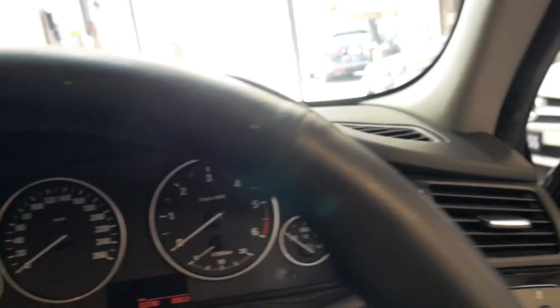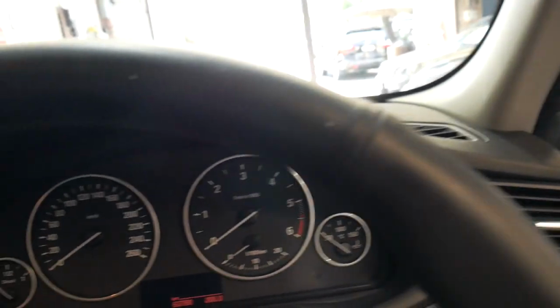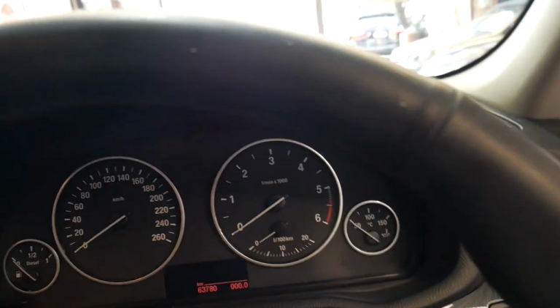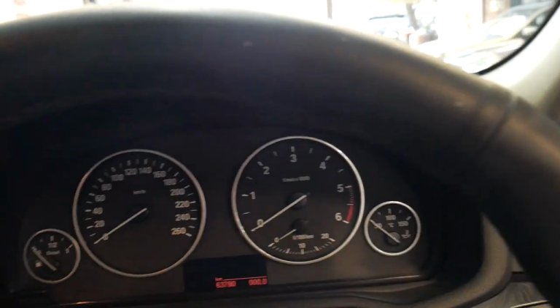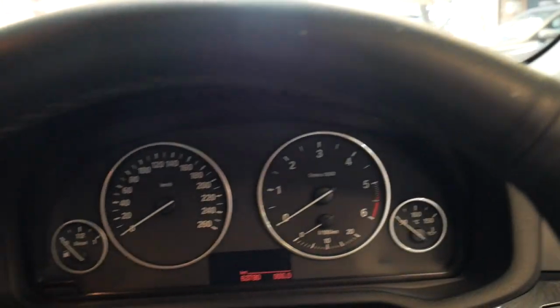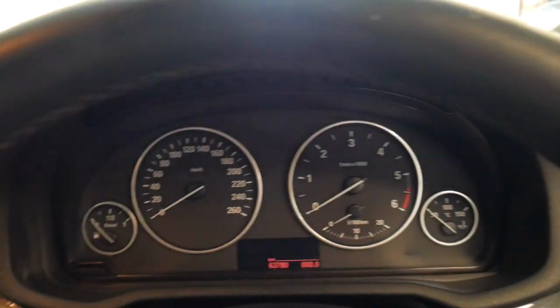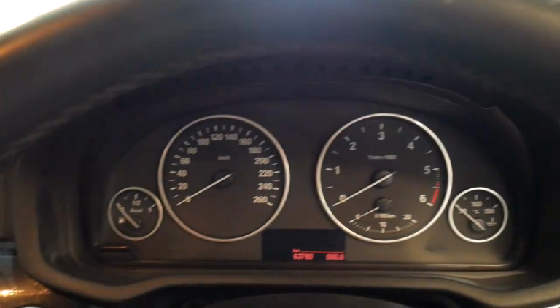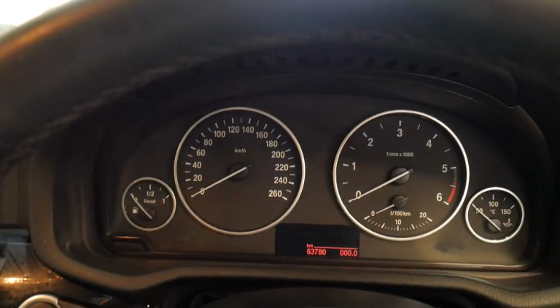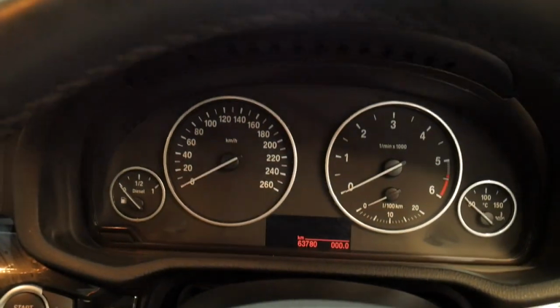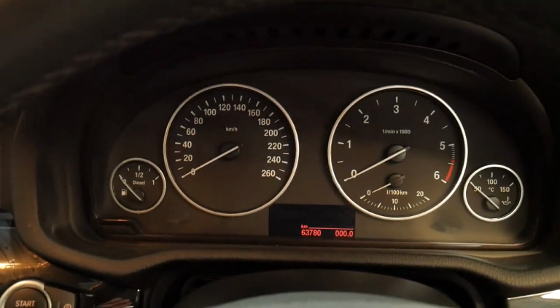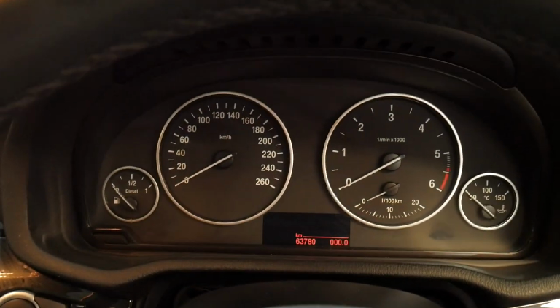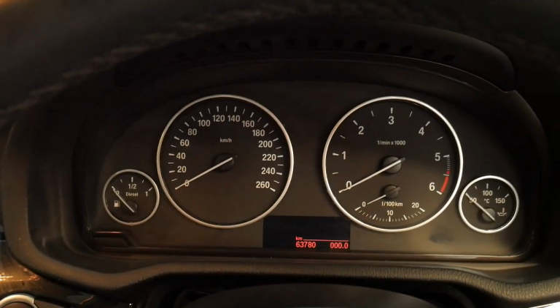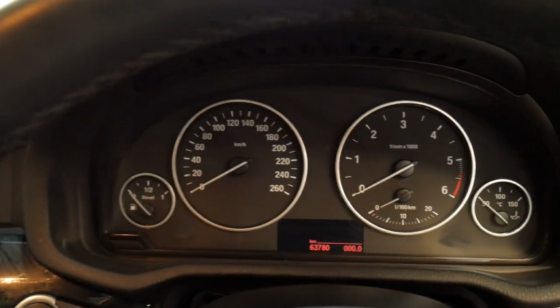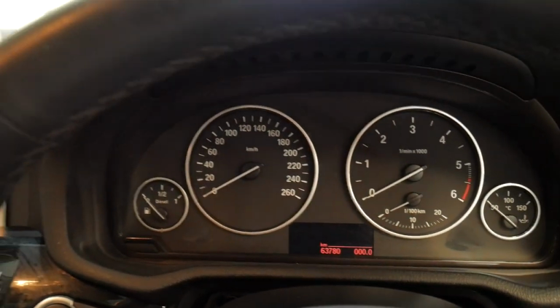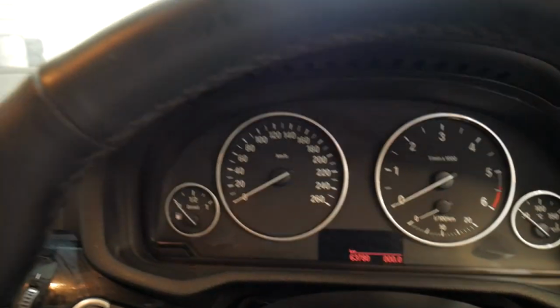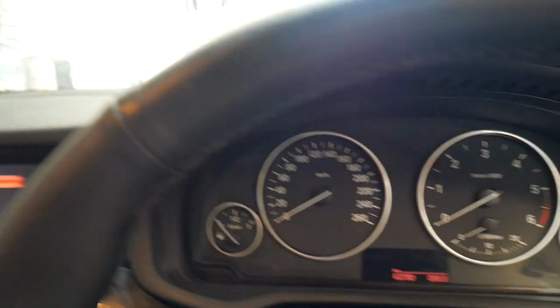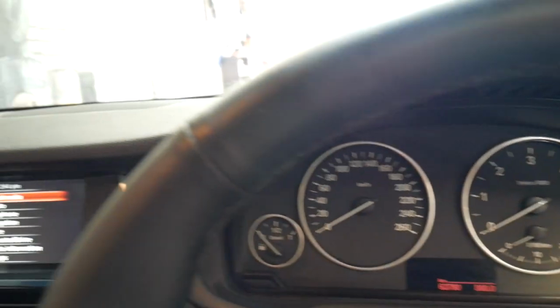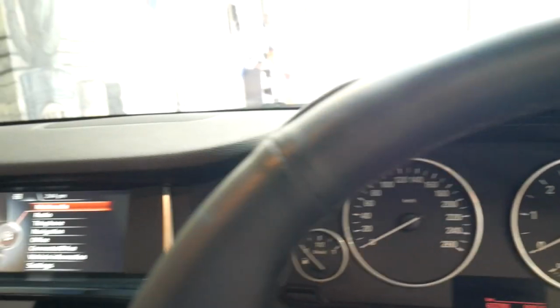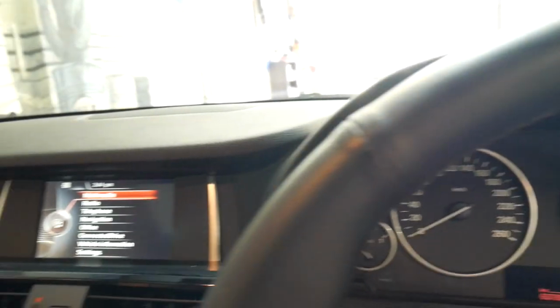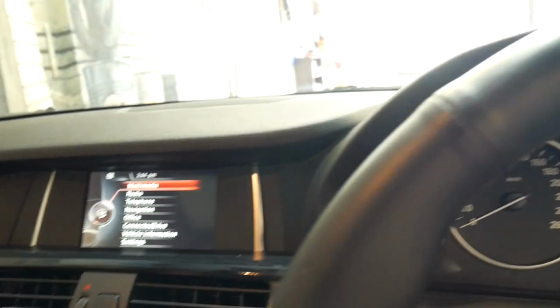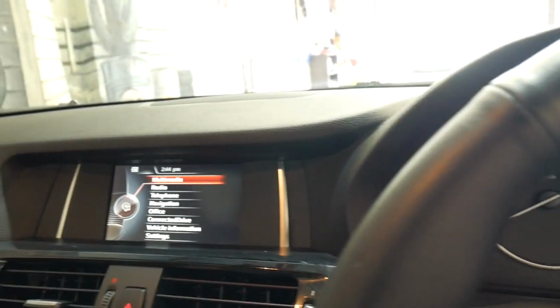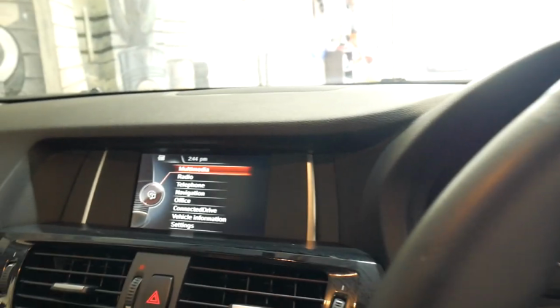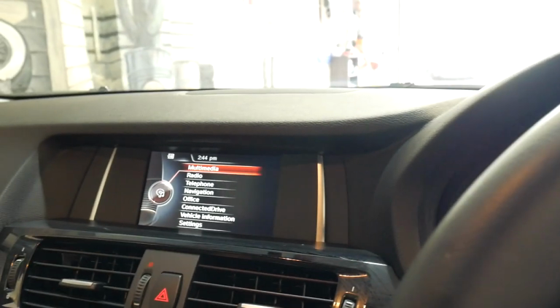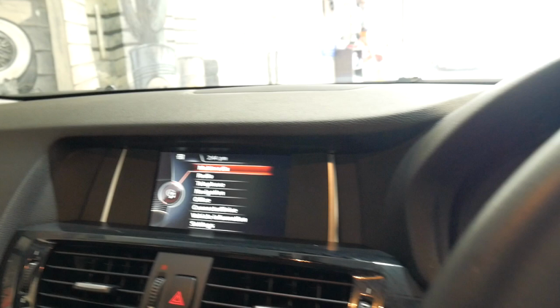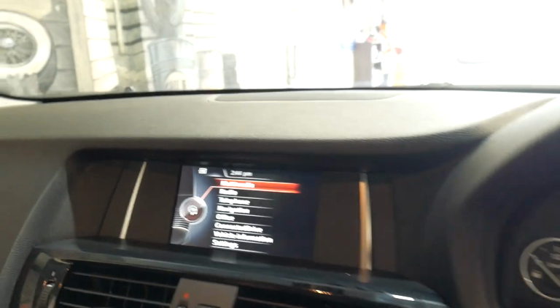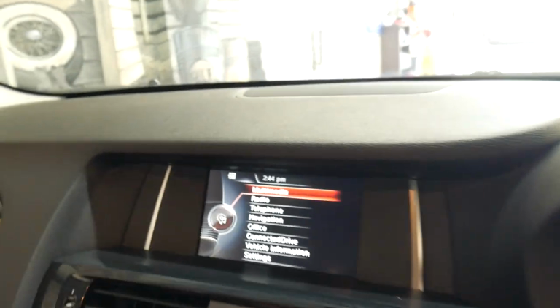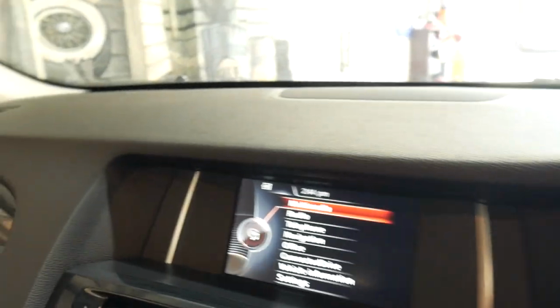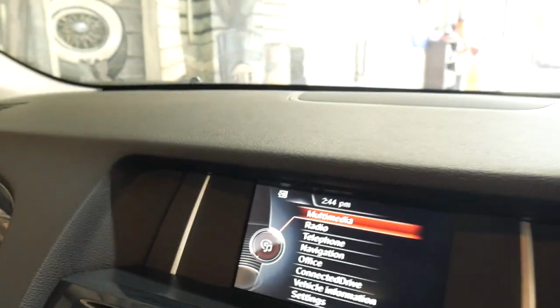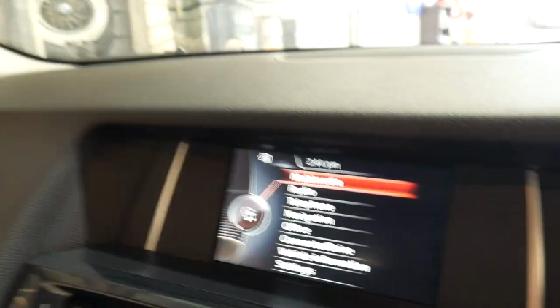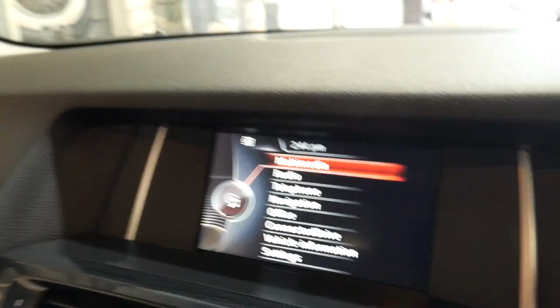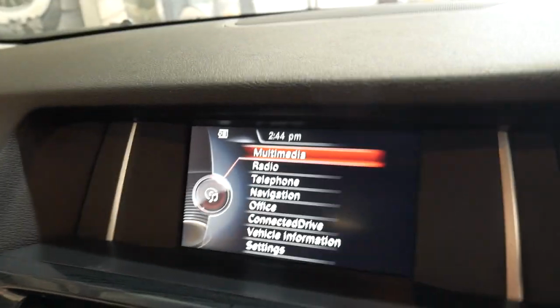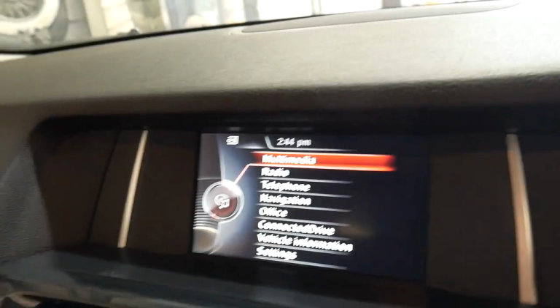It's only done 63,000 kilometres since it was brand new. It has an excellent service history.